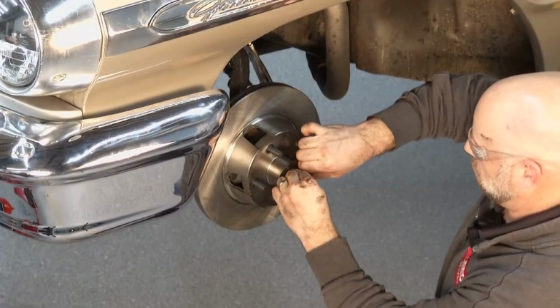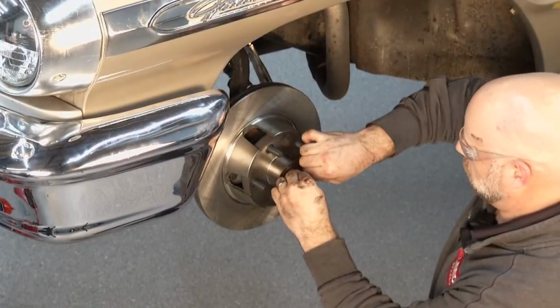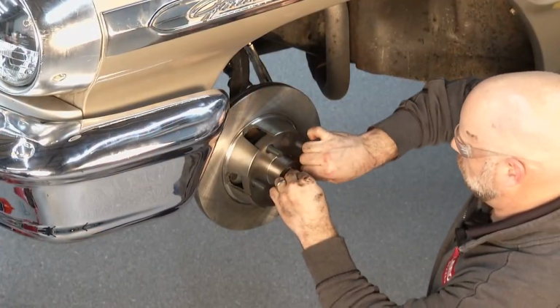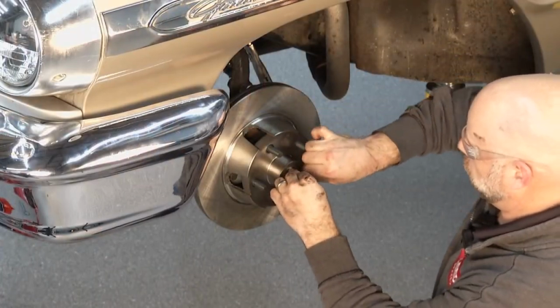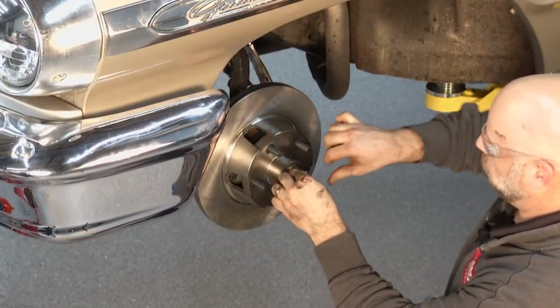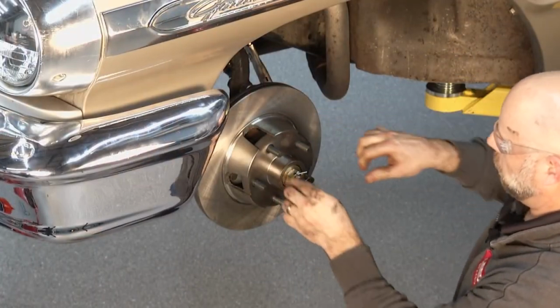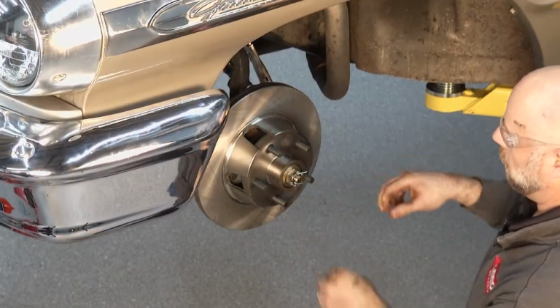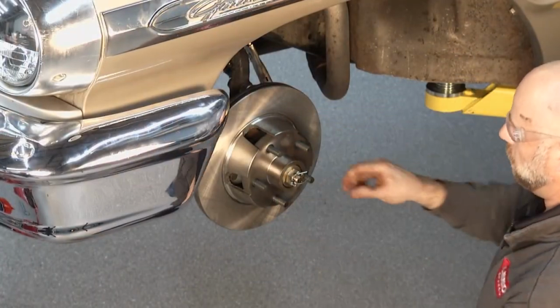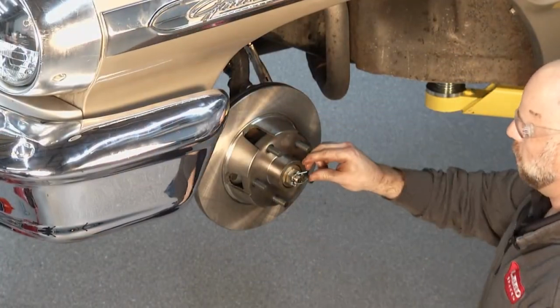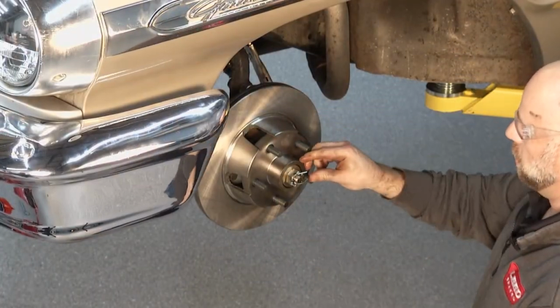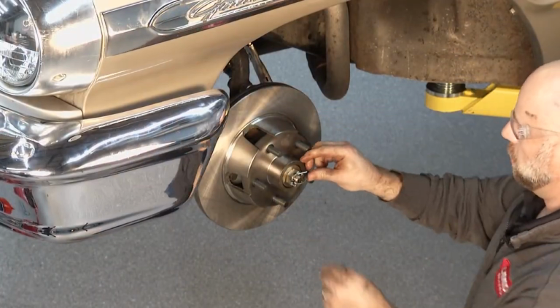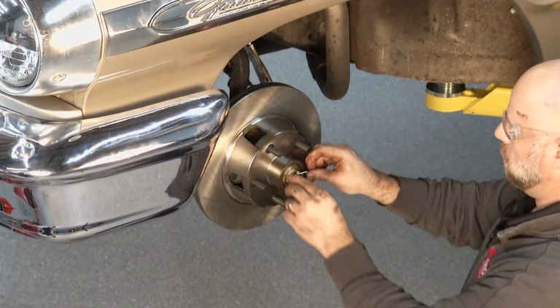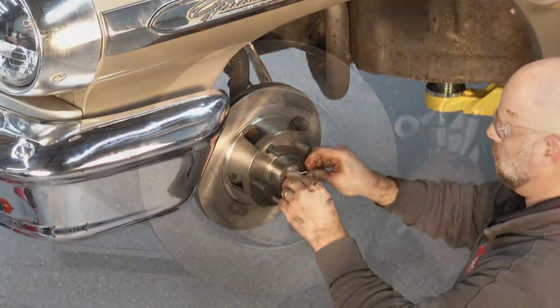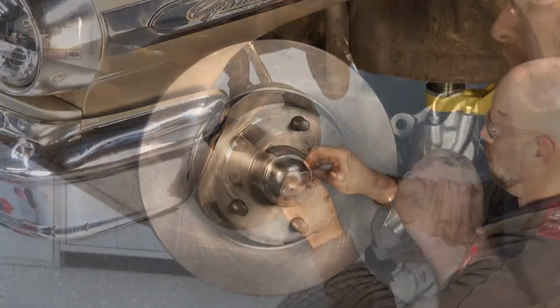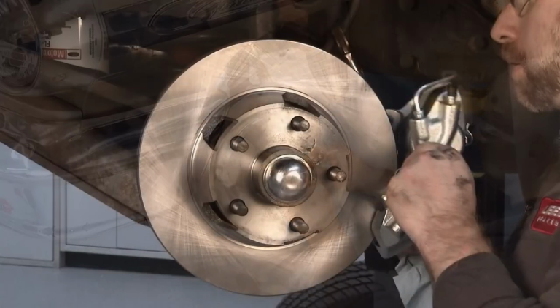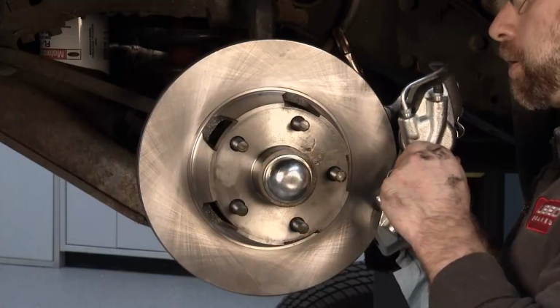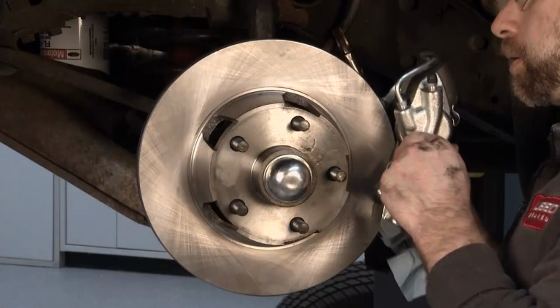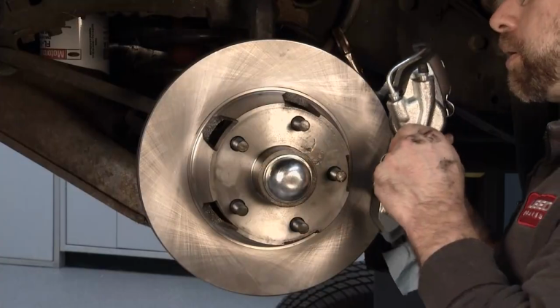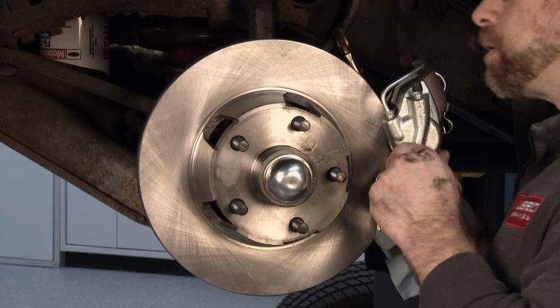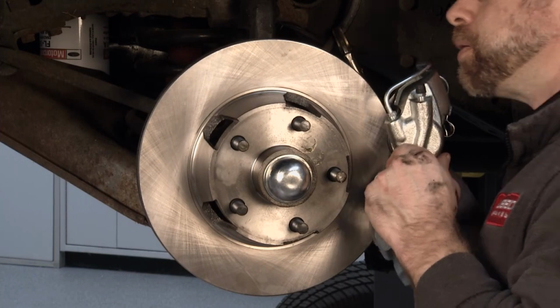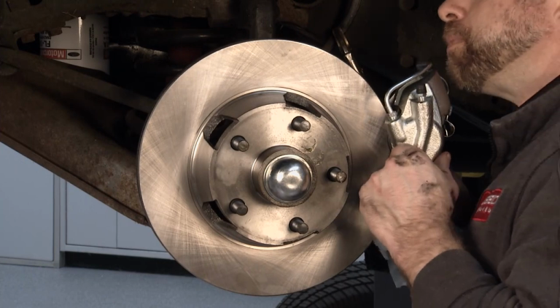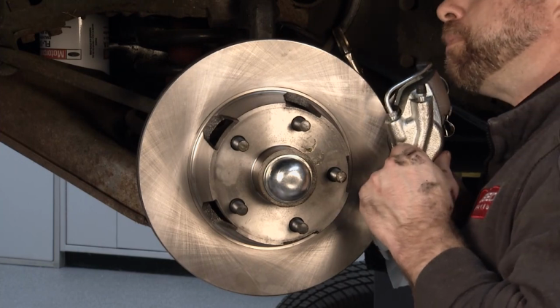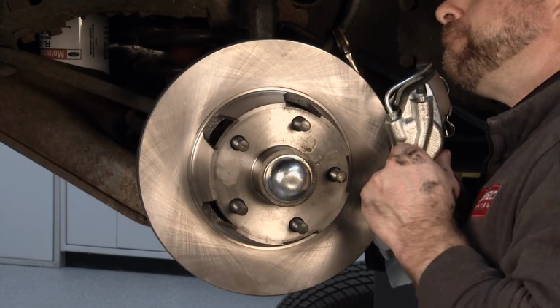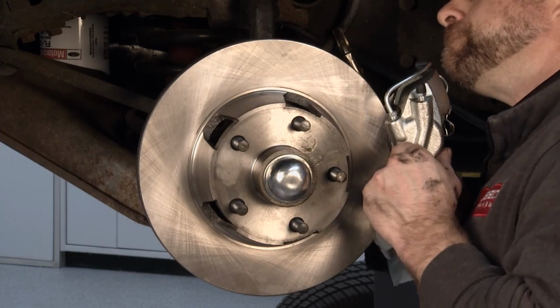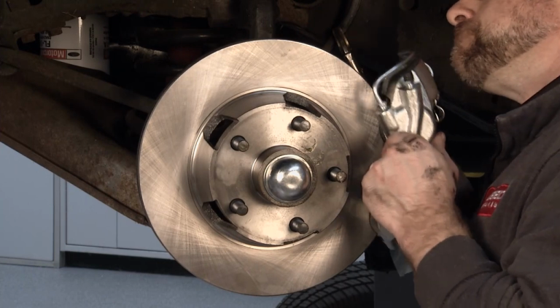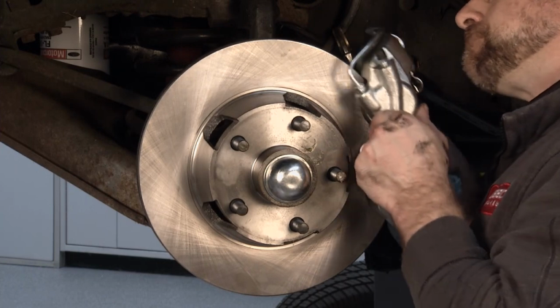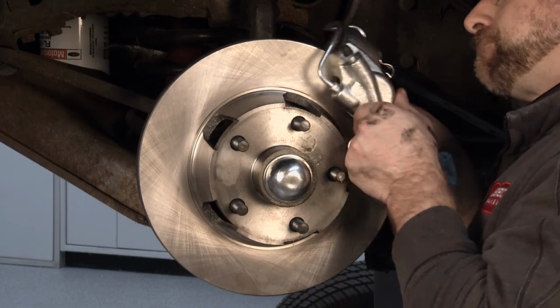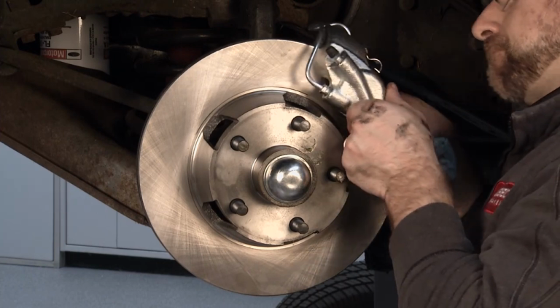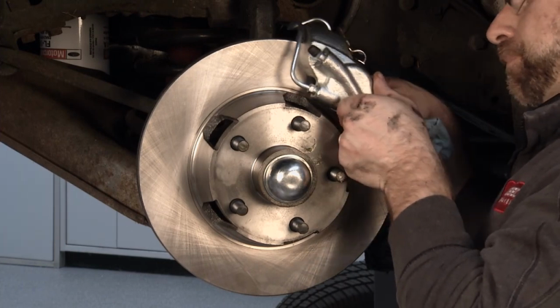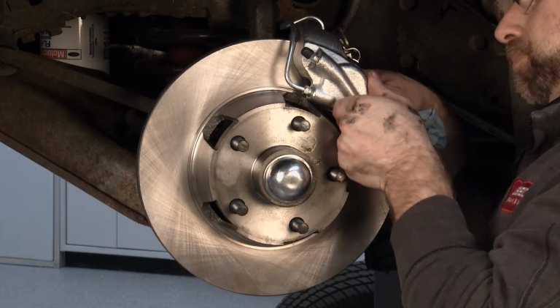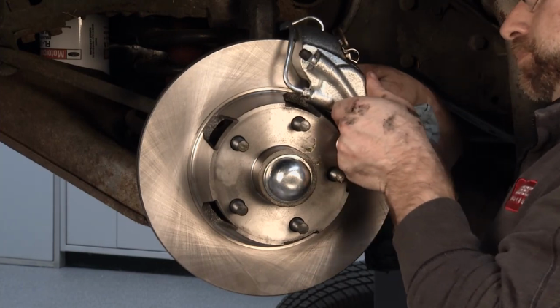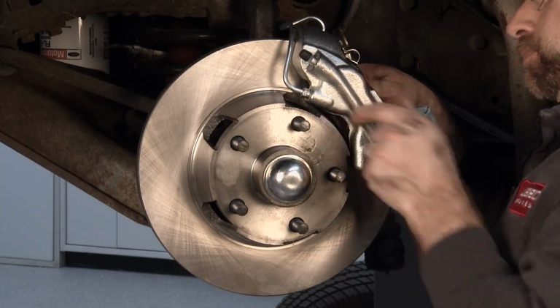There's nothing tricky about the installation. We even give you a brake line so you don't have to do any cutting and flaring.